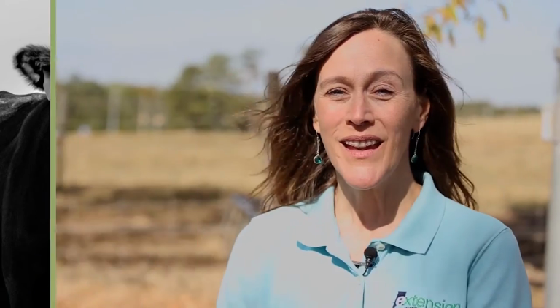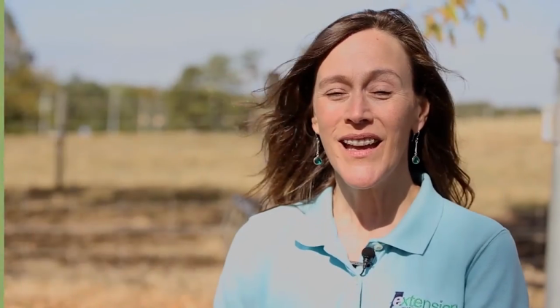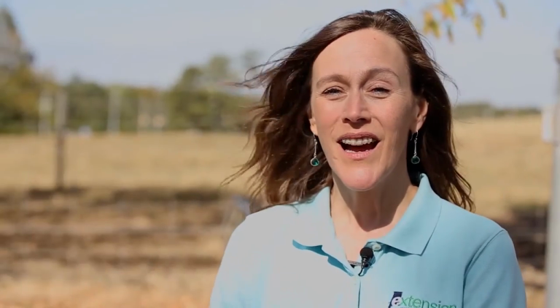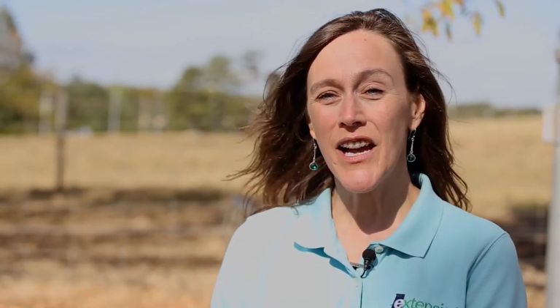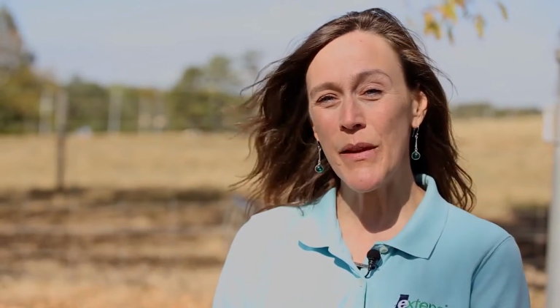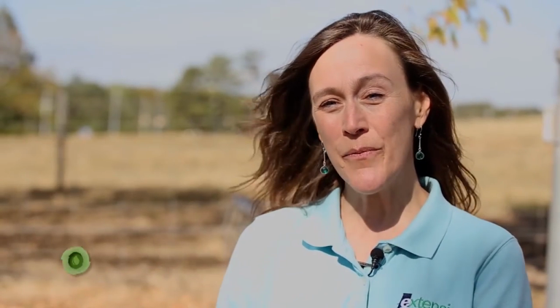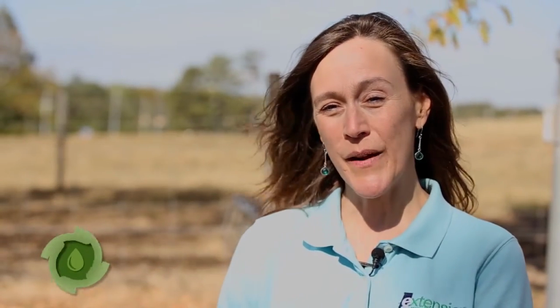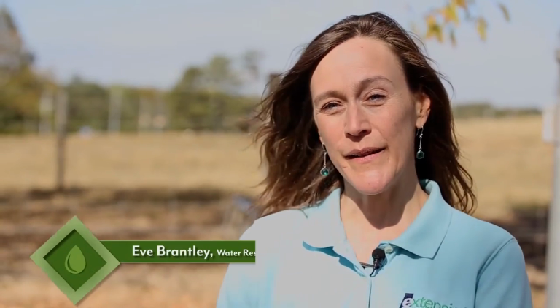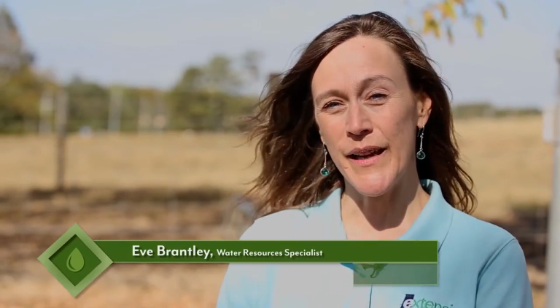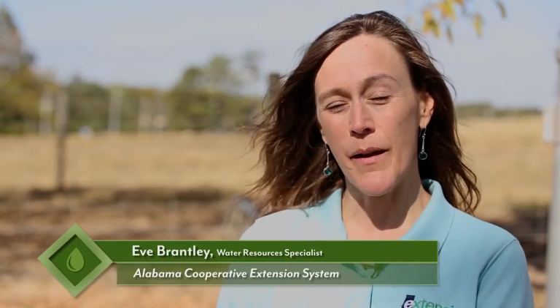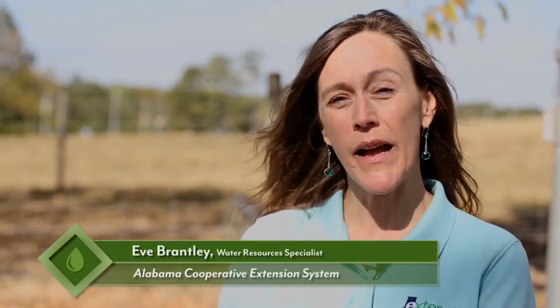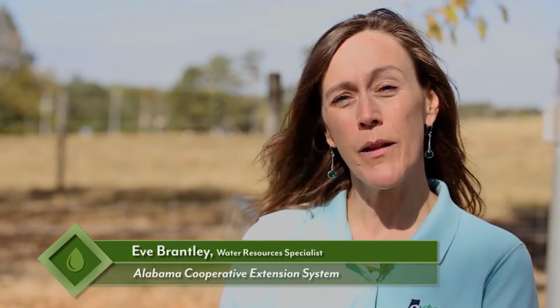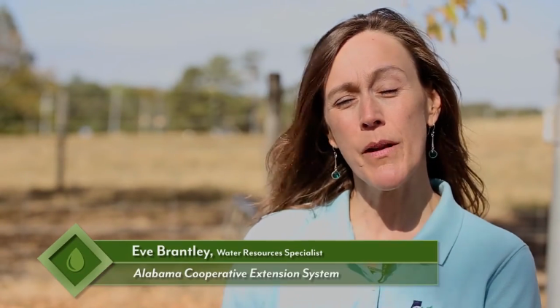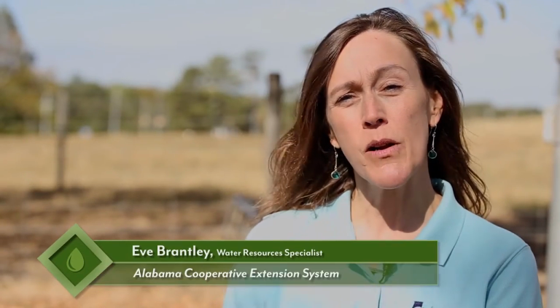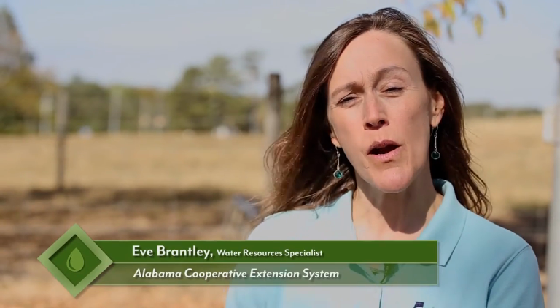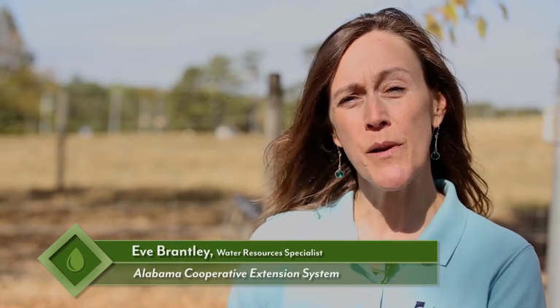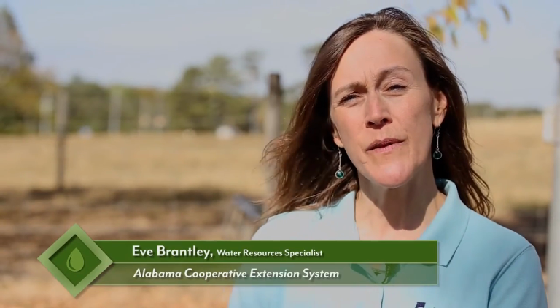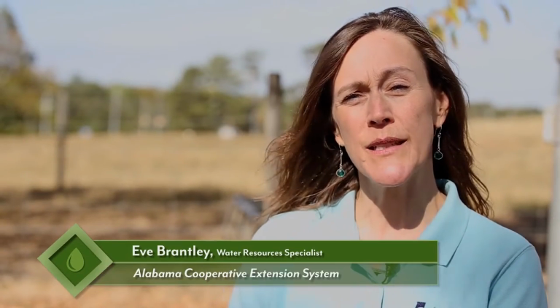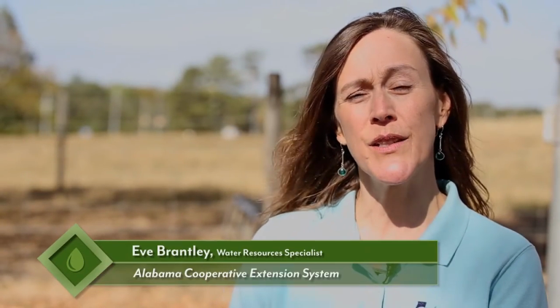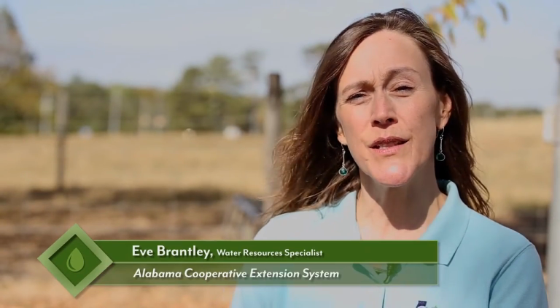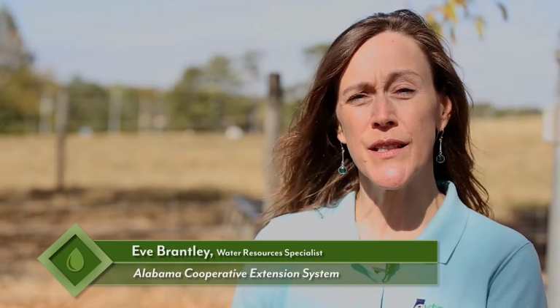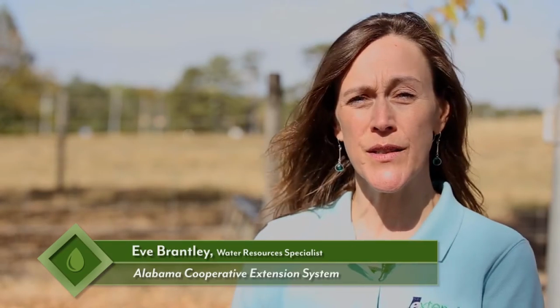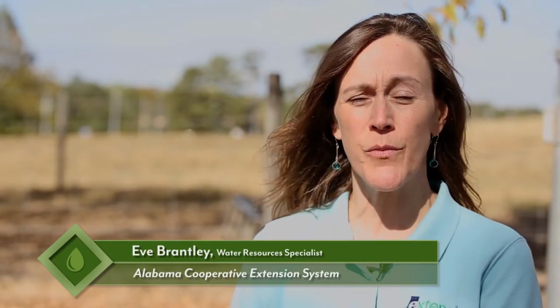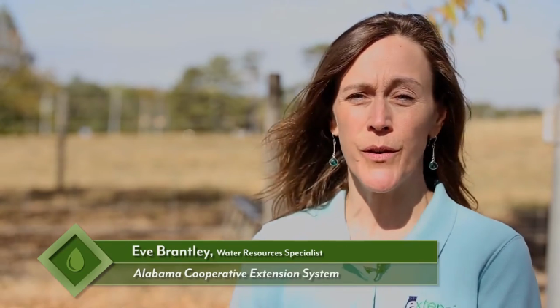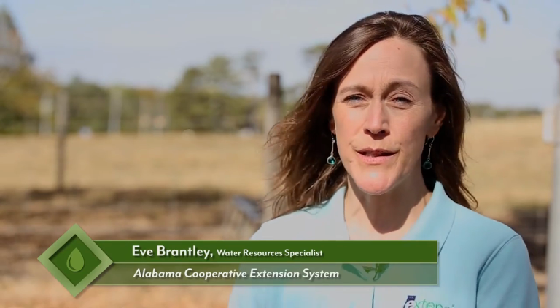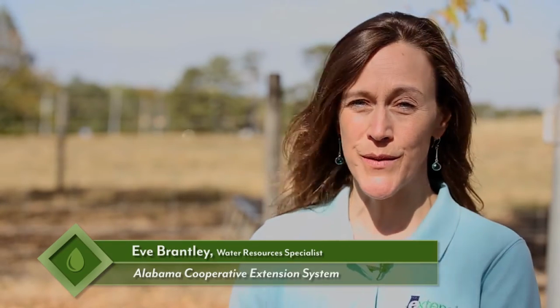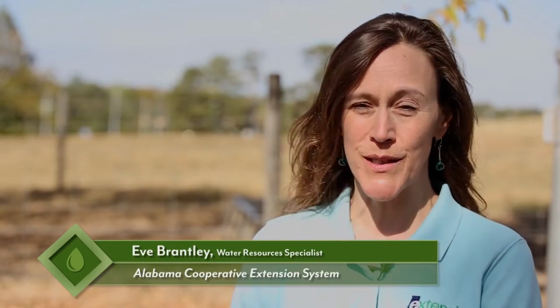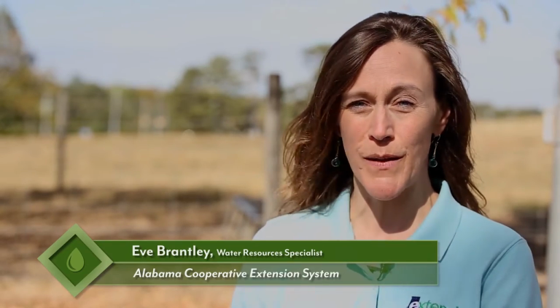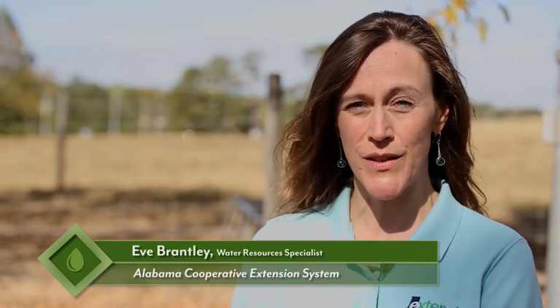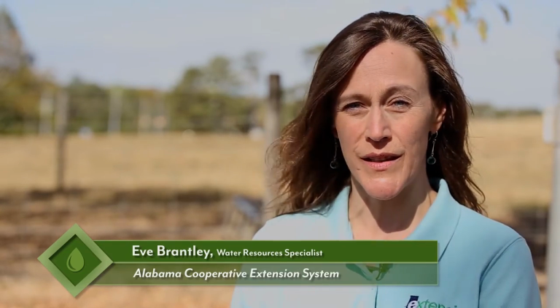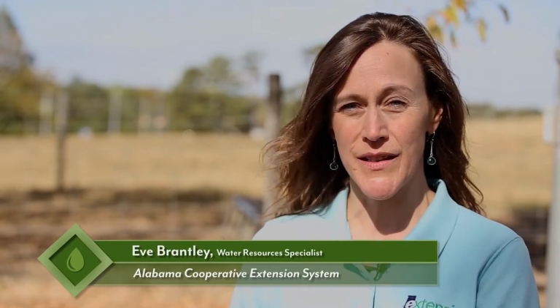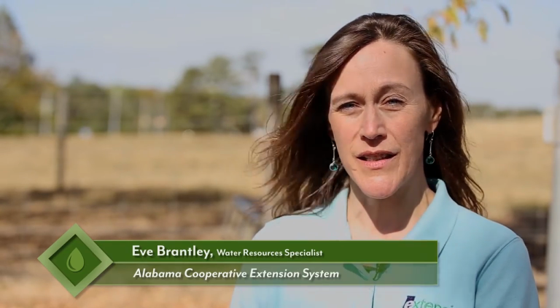Hi, I'm Eve Brantley. I'm the Alabama Cooperative Extension System Water Resources Specialist.